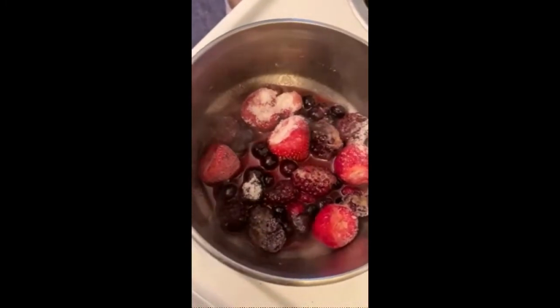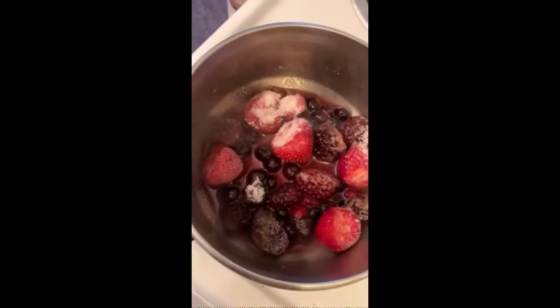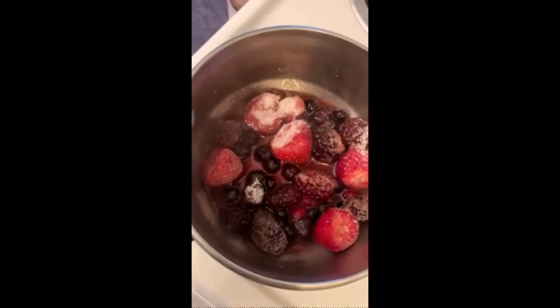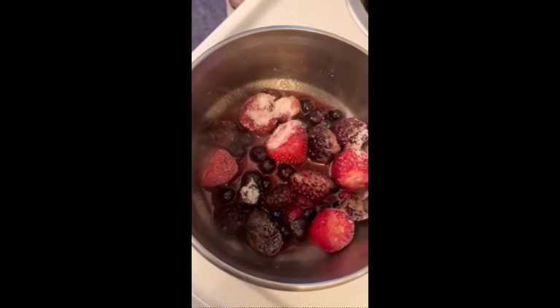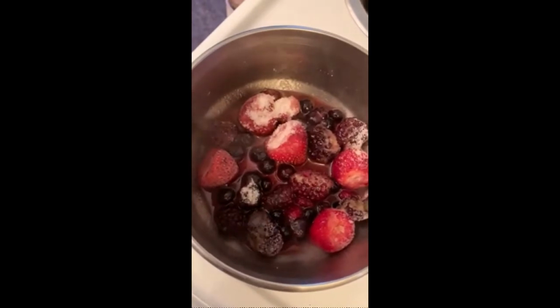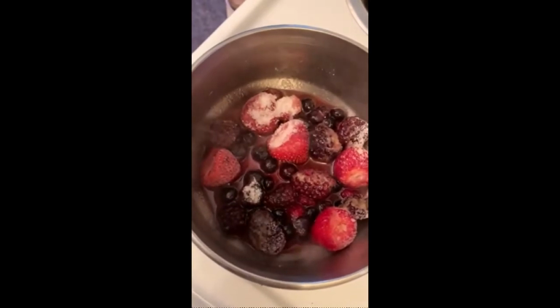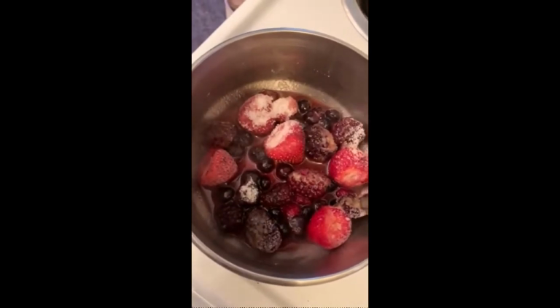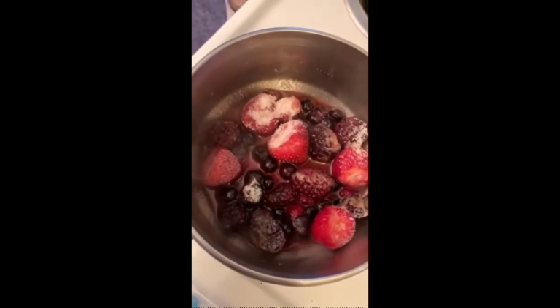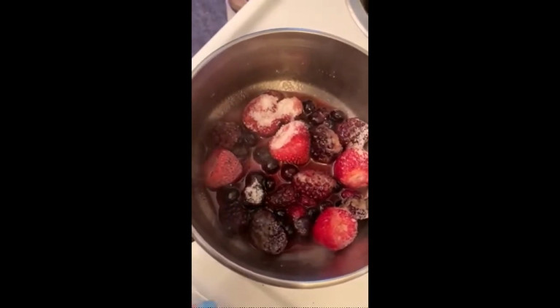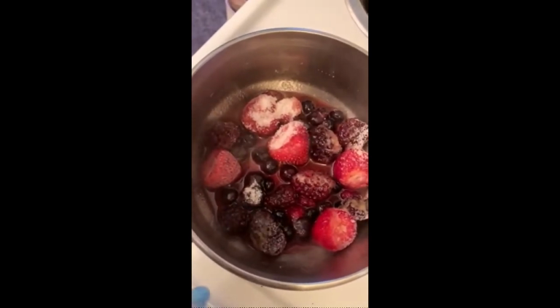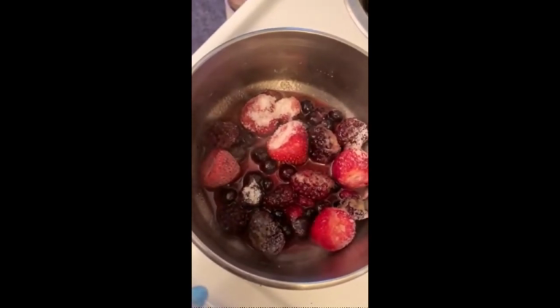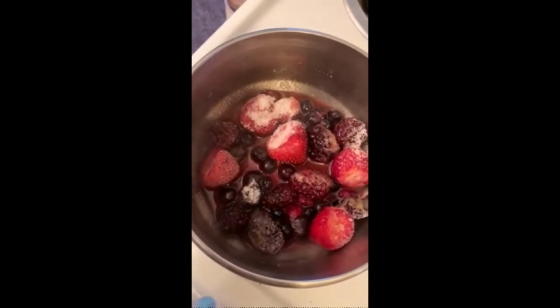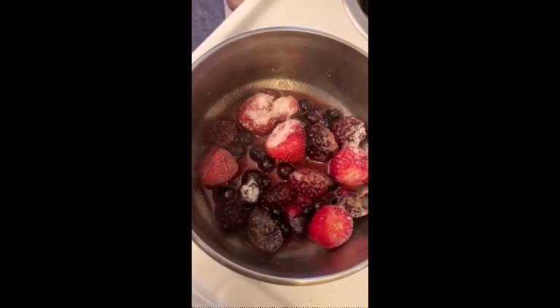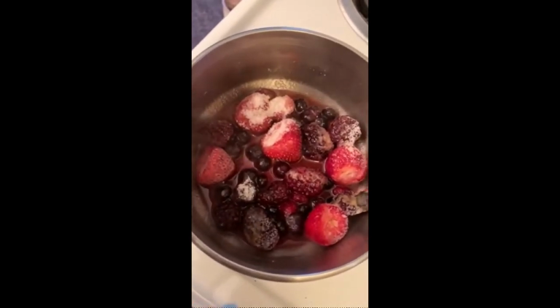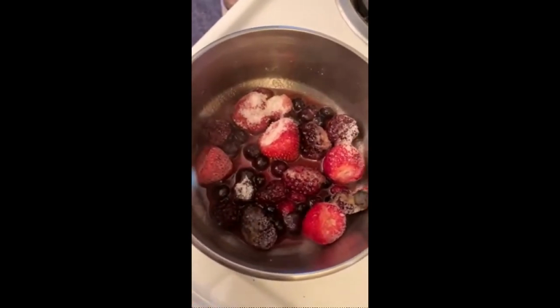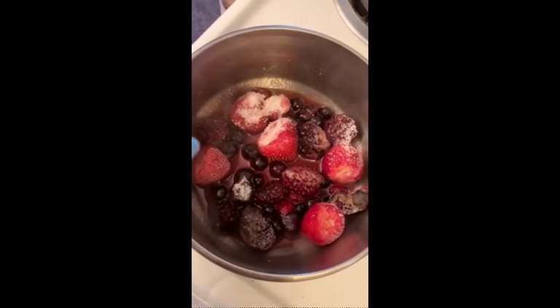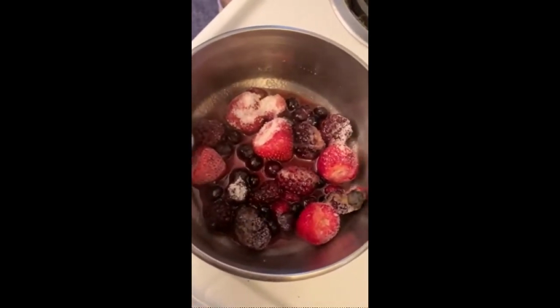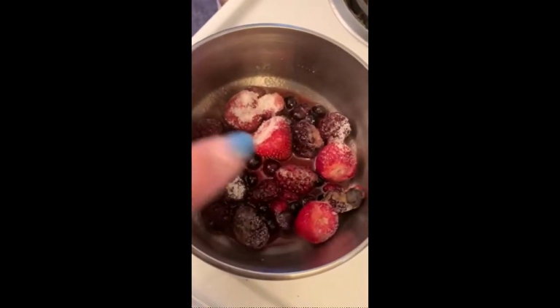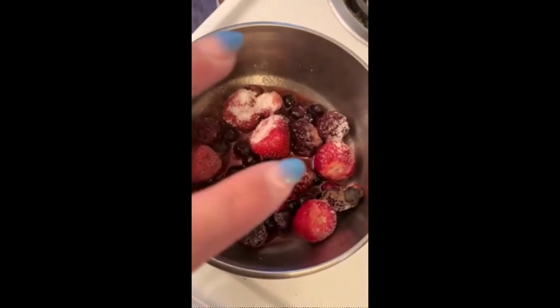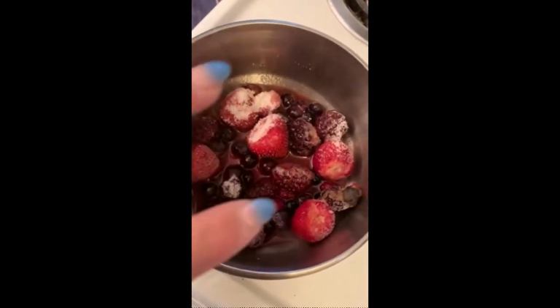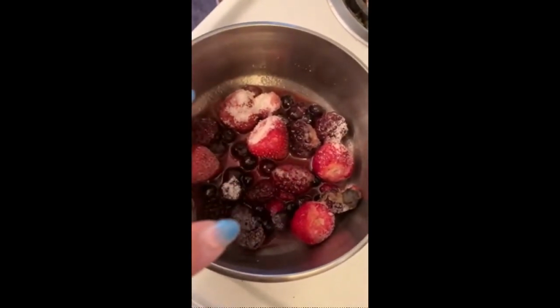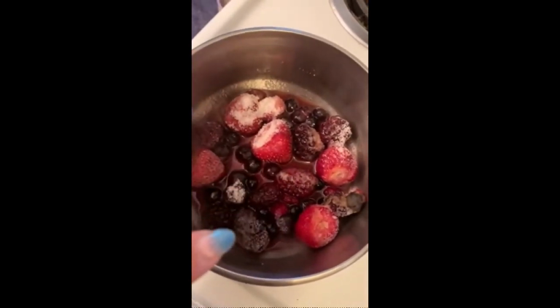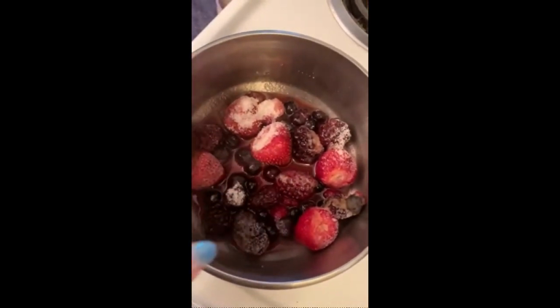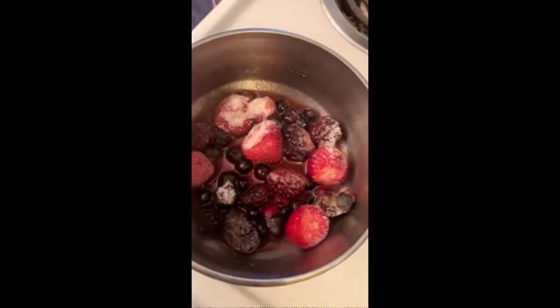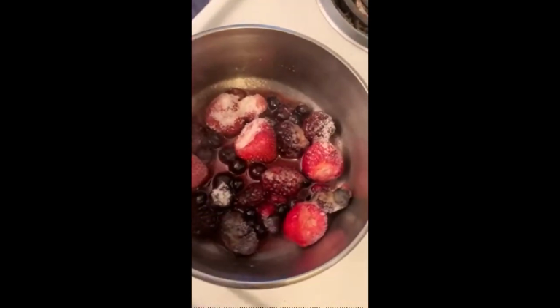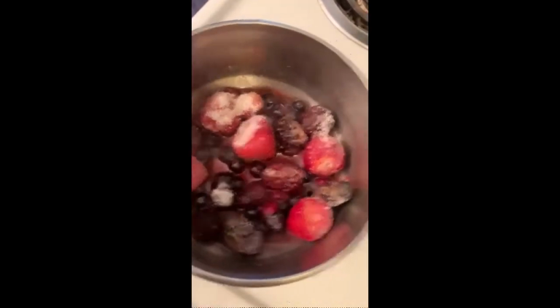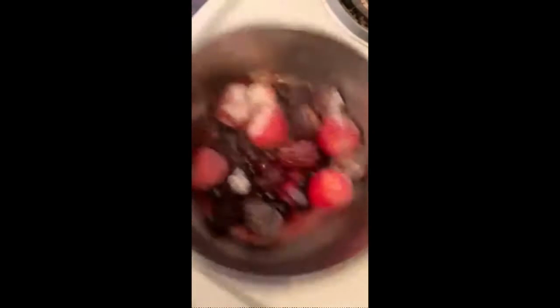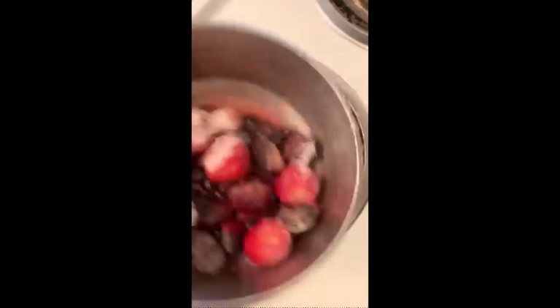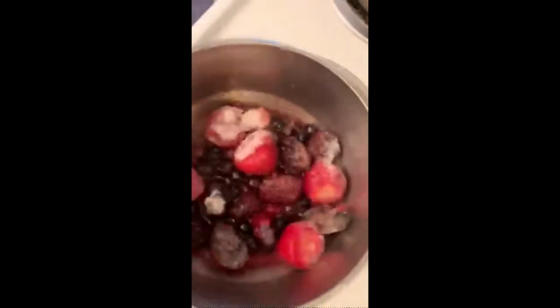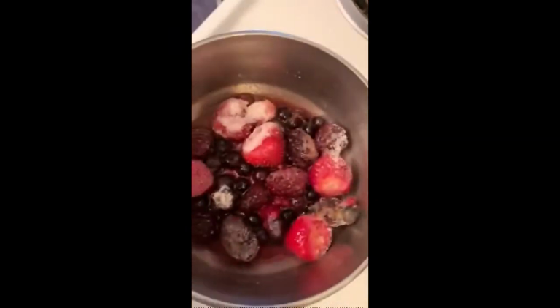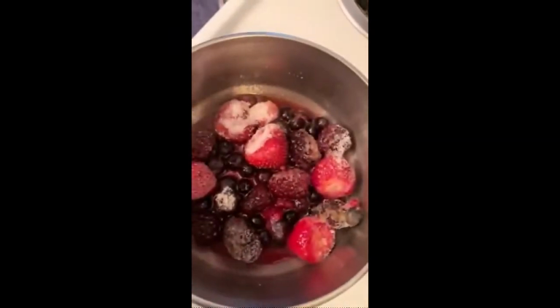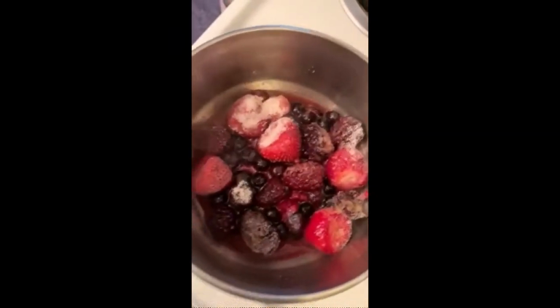I use a little bit of strawberries, a little bit of blackberries, blueberries, and raspberries — a four berry blend.